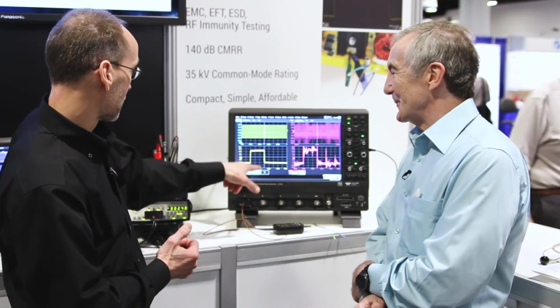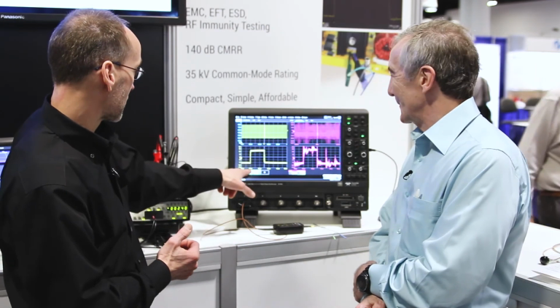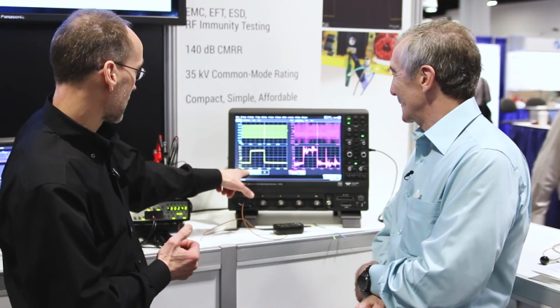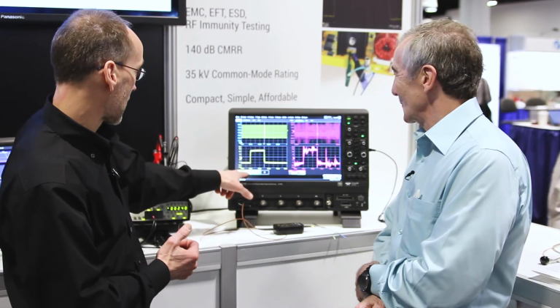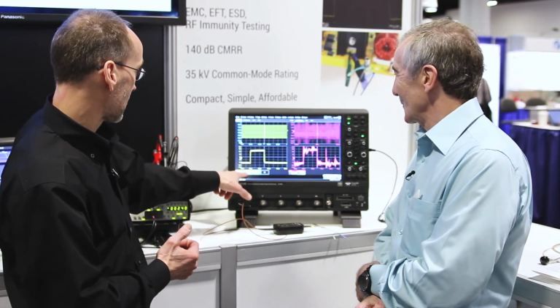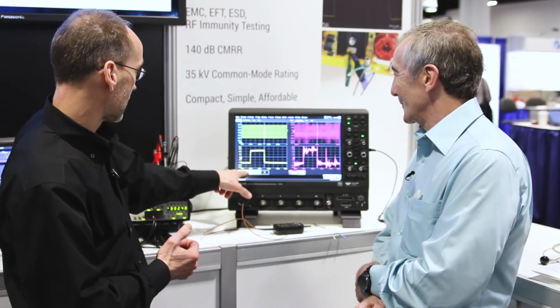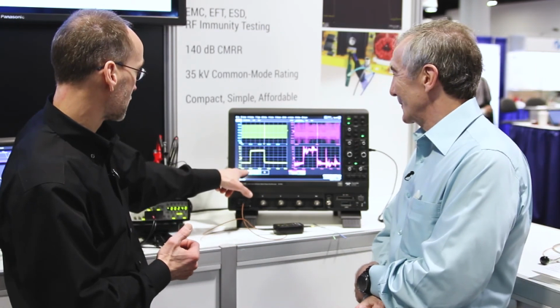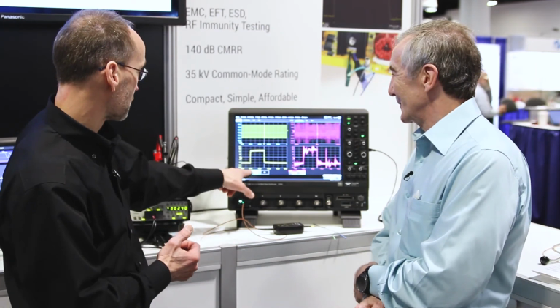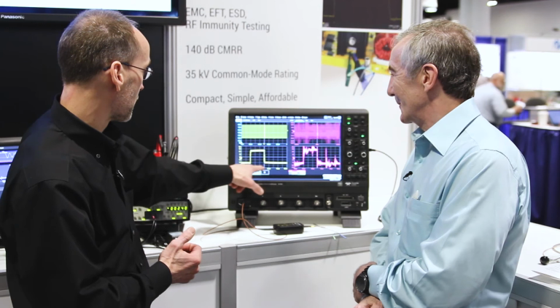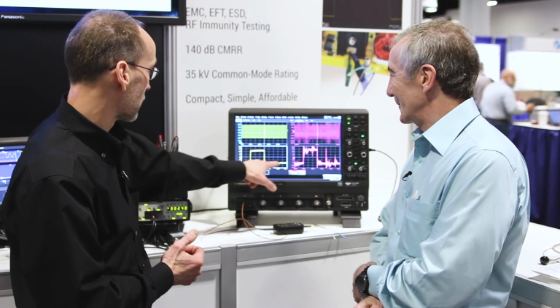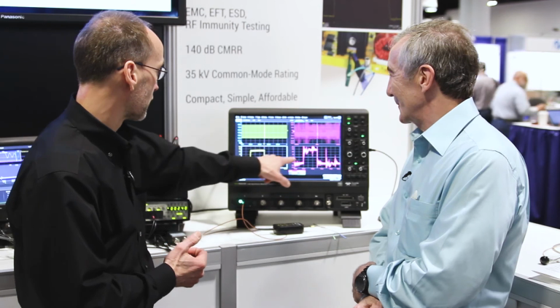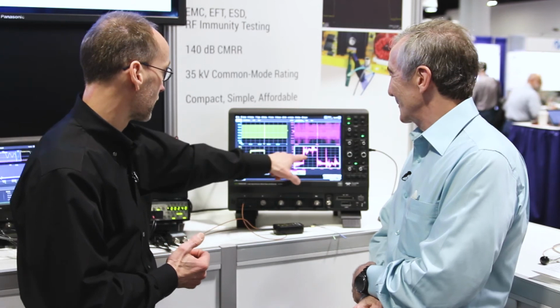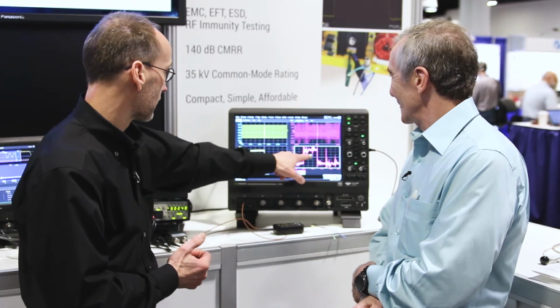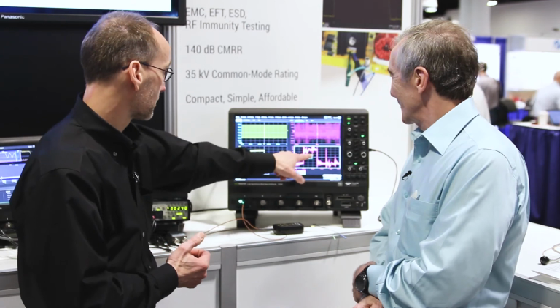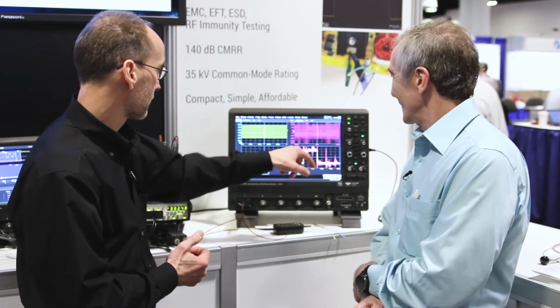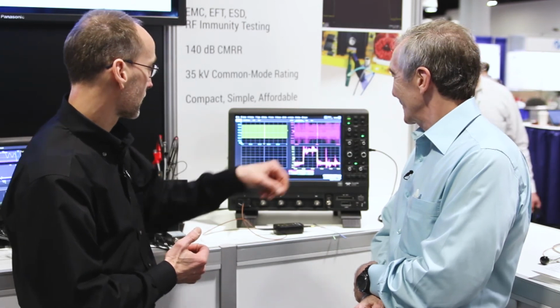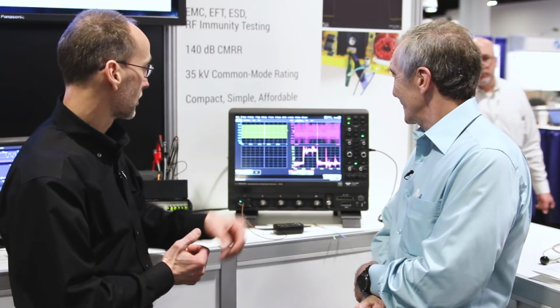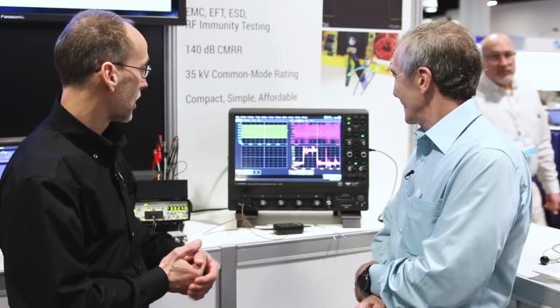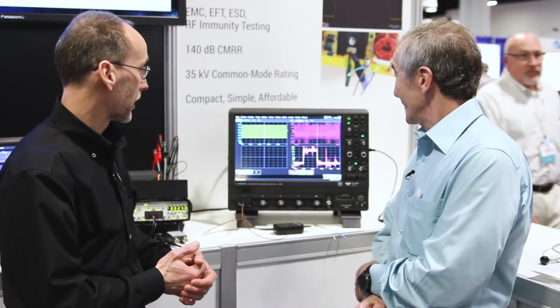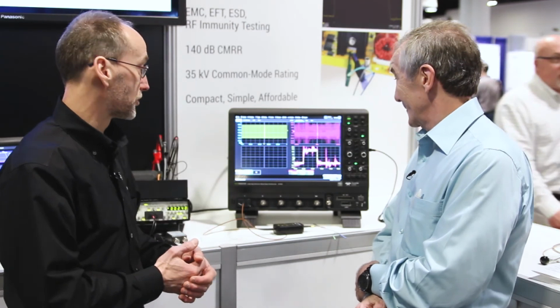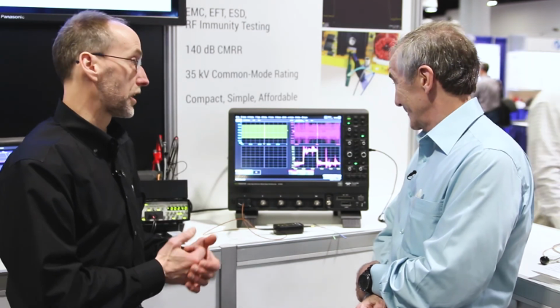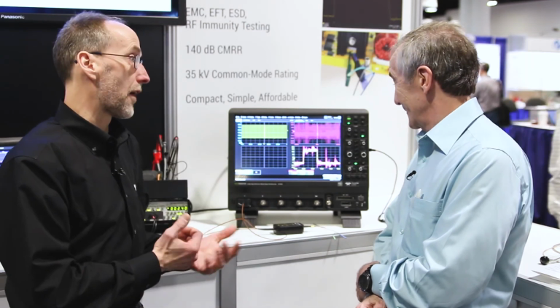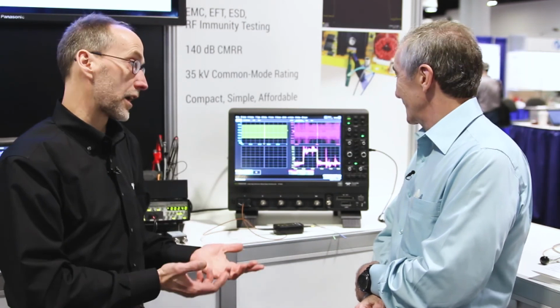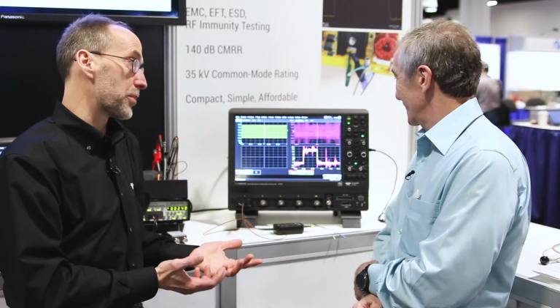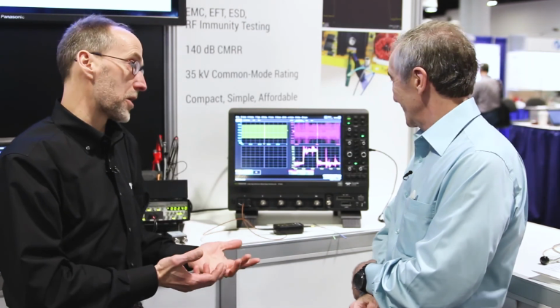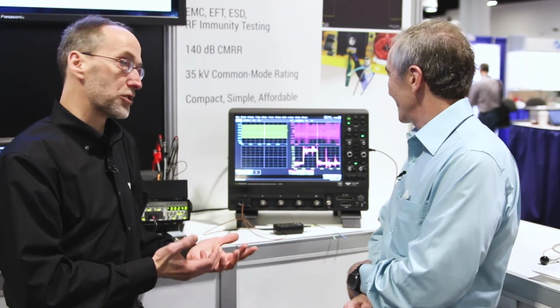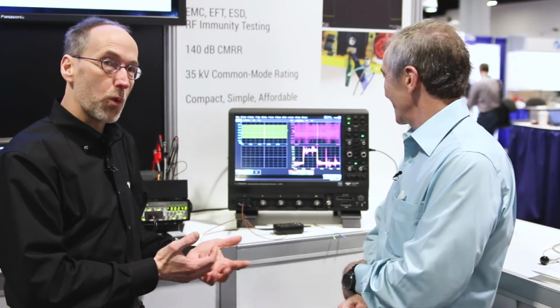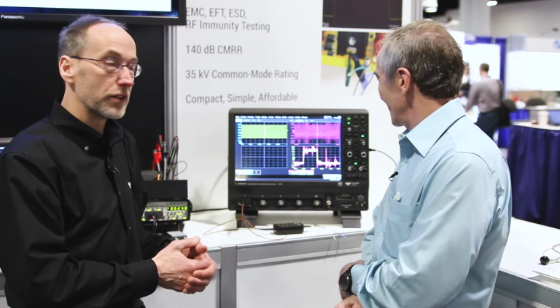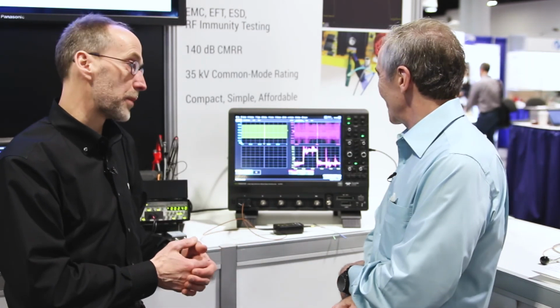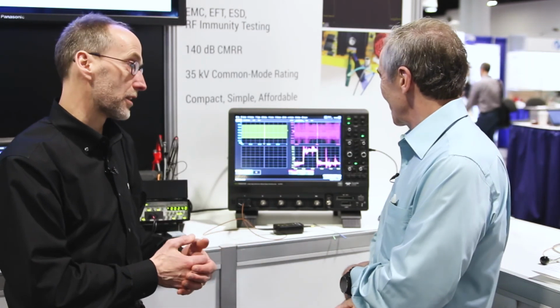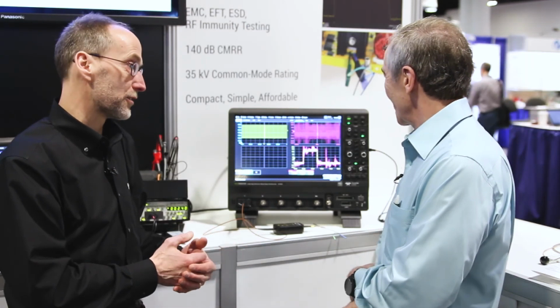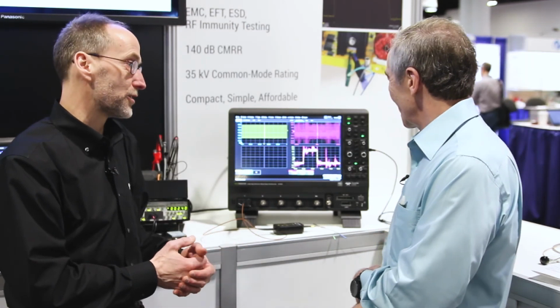And if I take that and just move it over here, we can see how that compares. It's quite a dramatic difference.